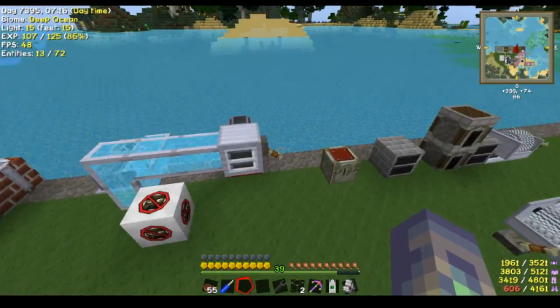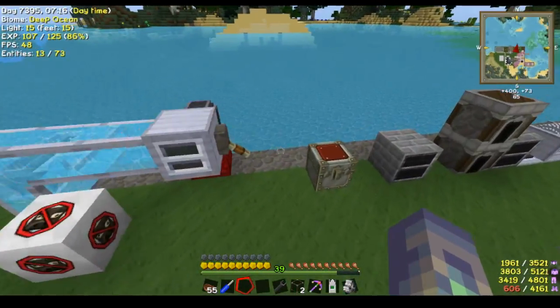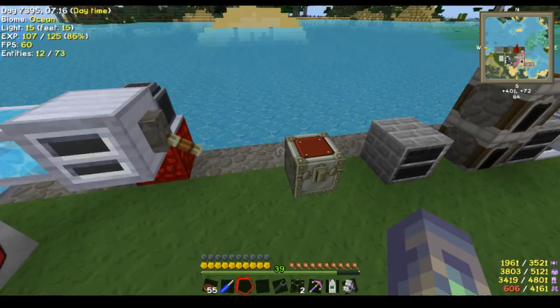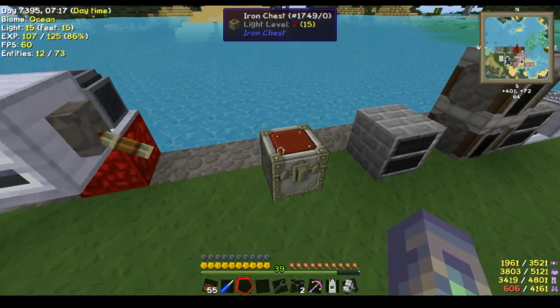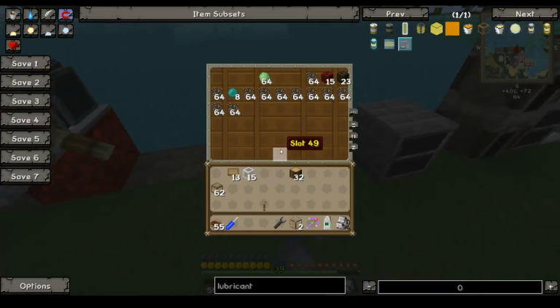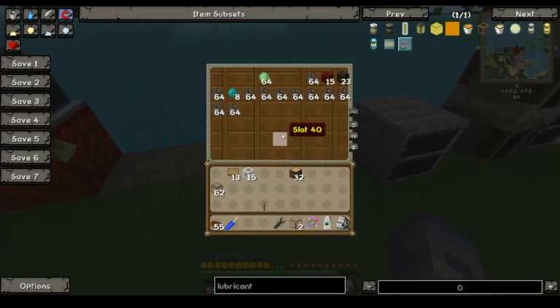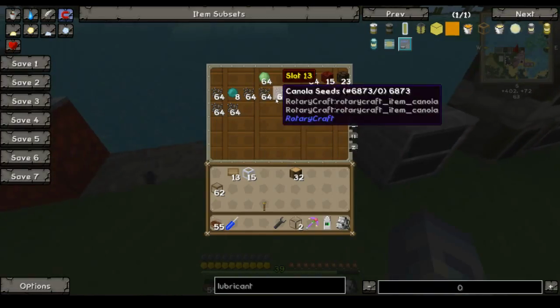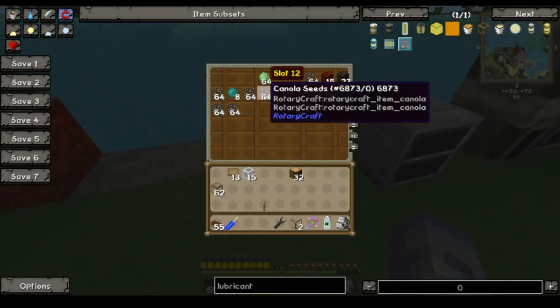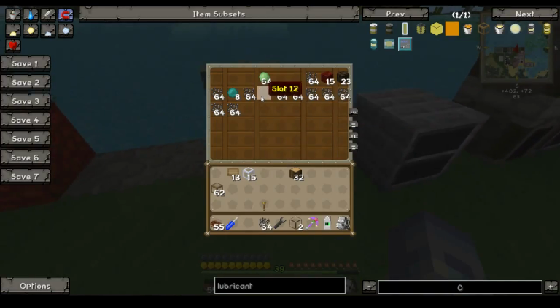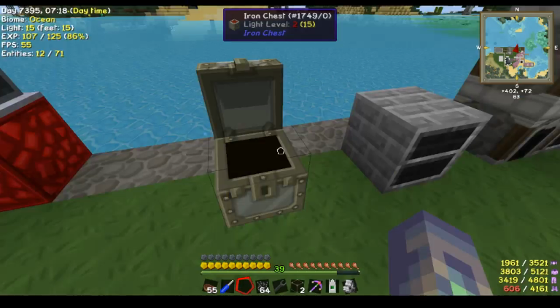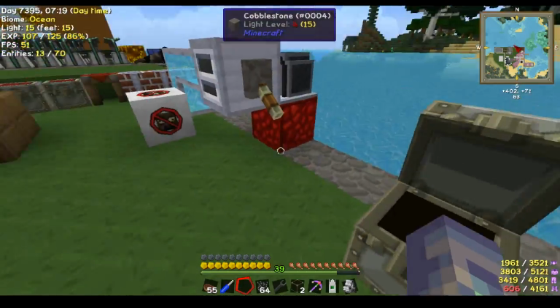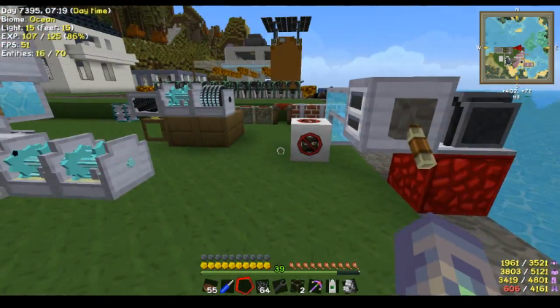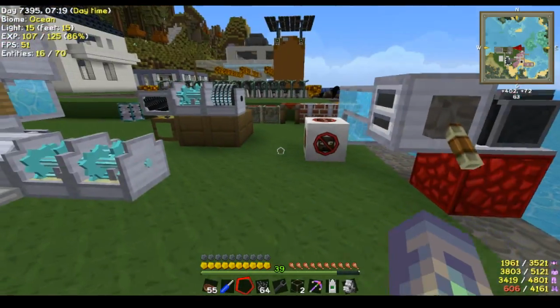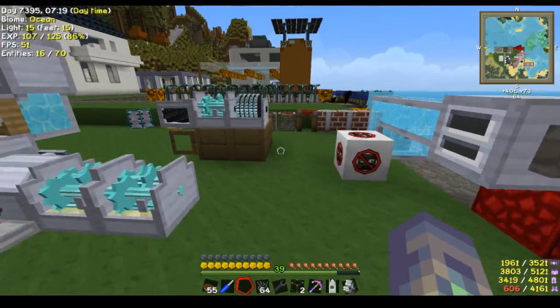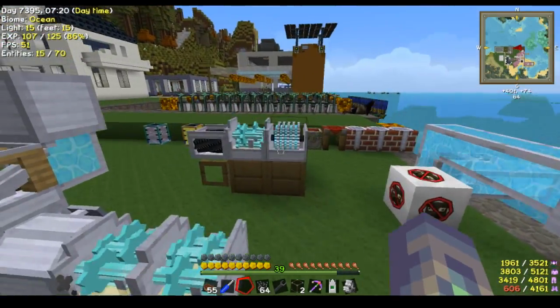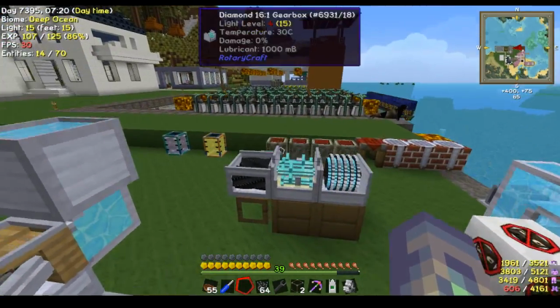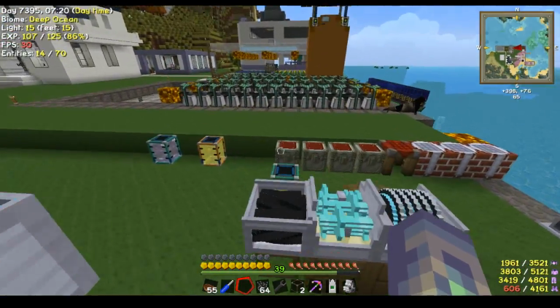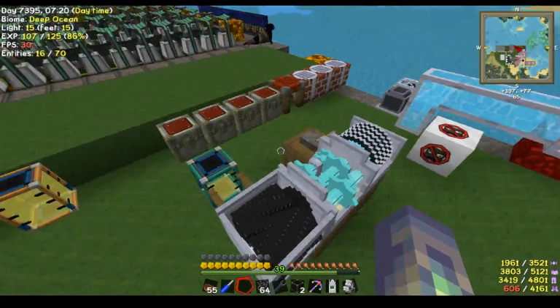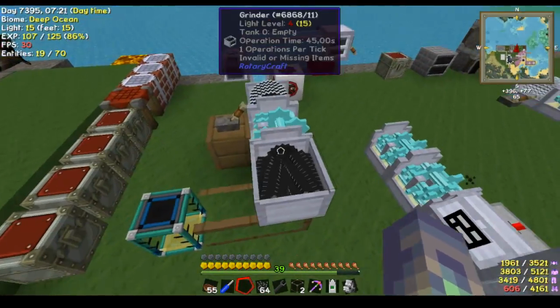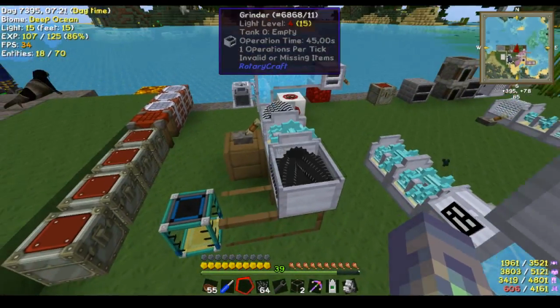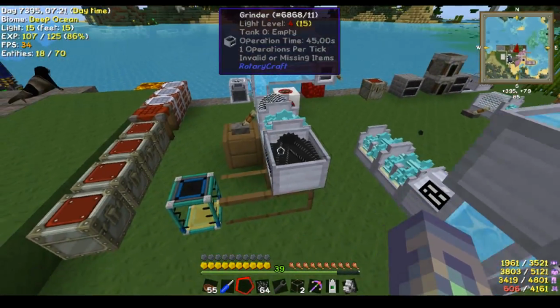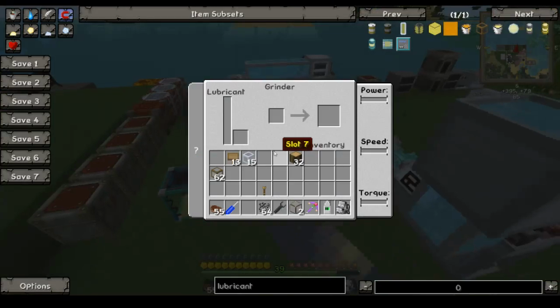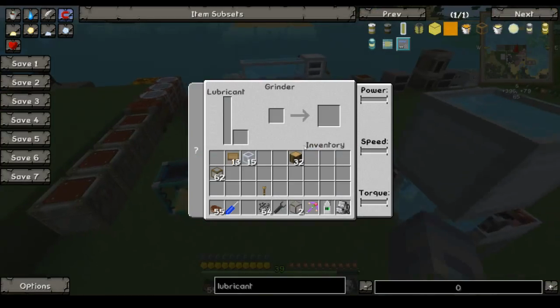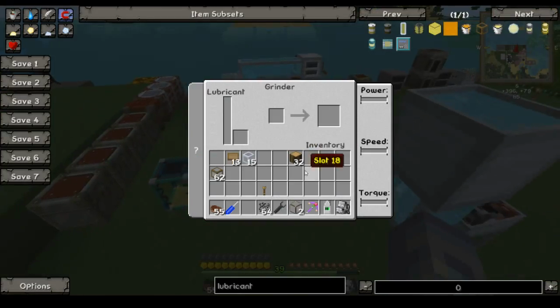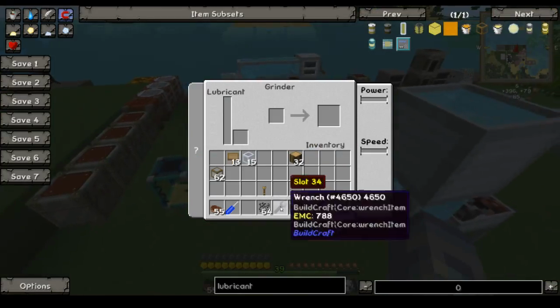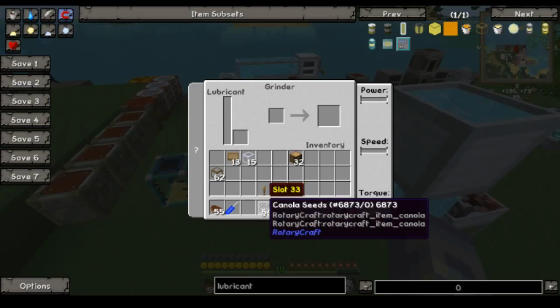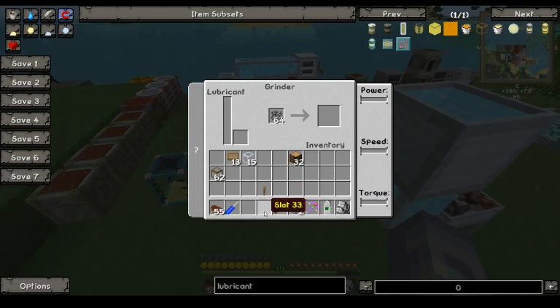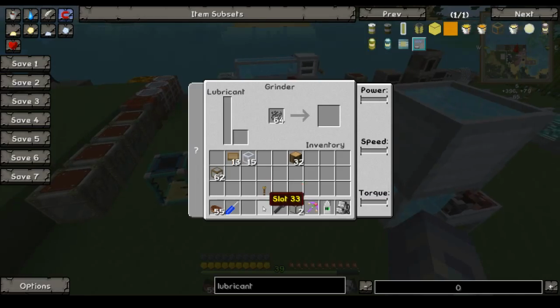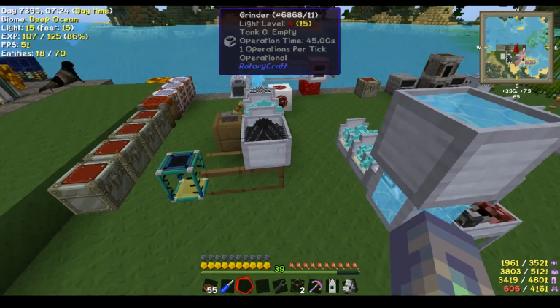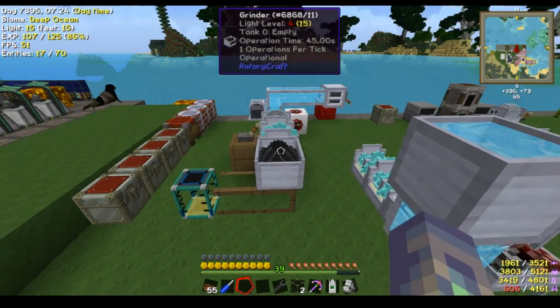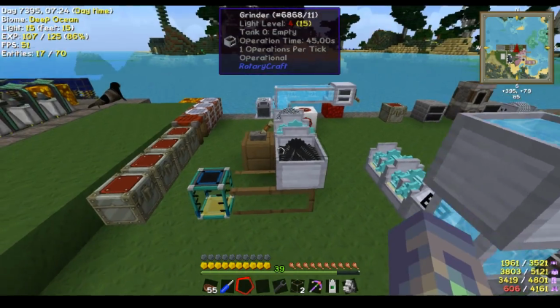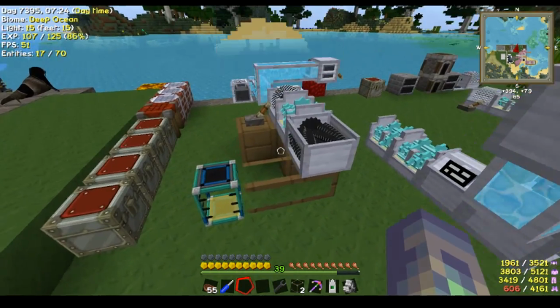And this will result in super fast processing of, for example, canola seeds. But you could also try to put in something else. Here we go.